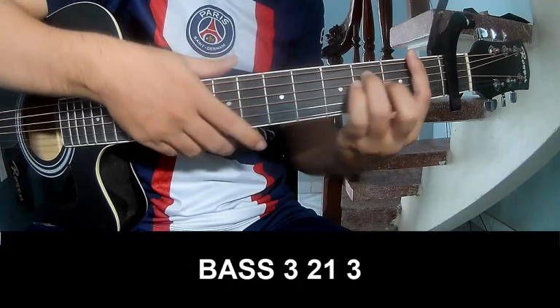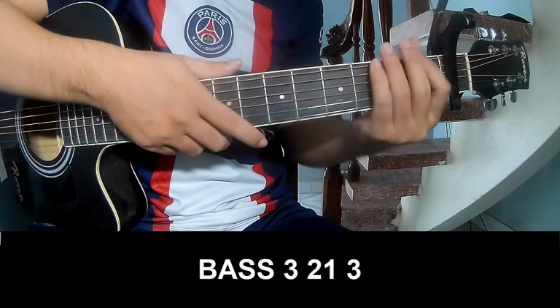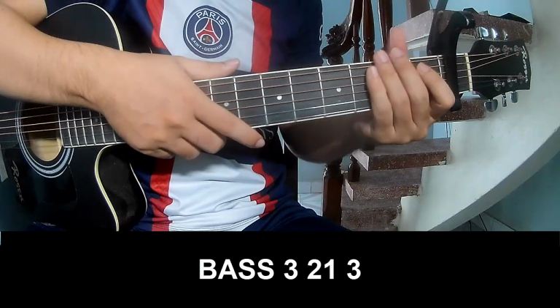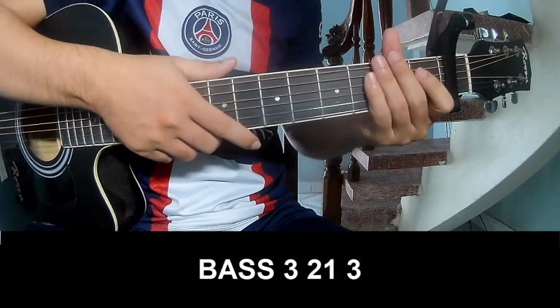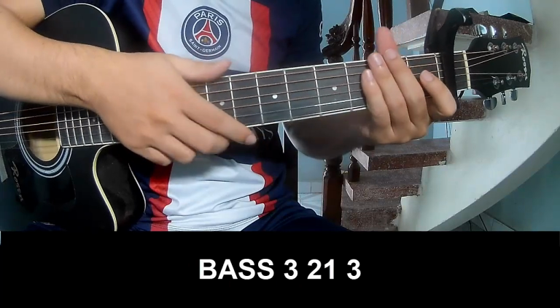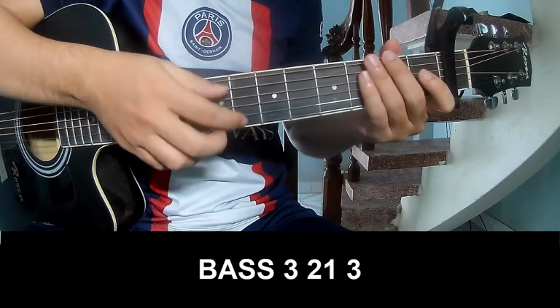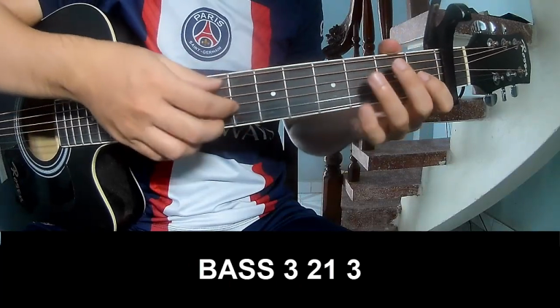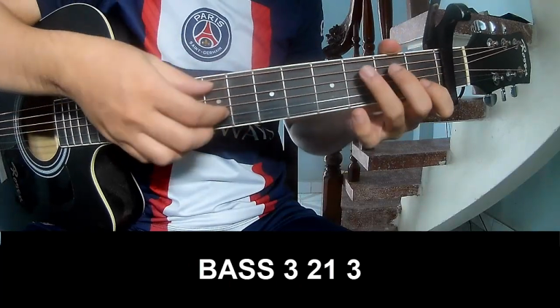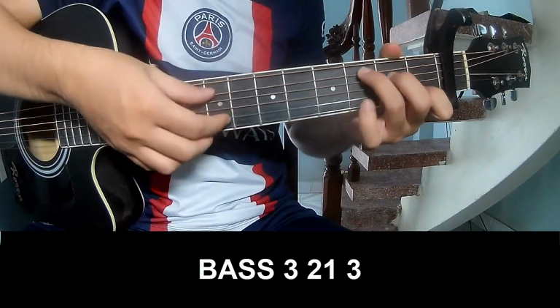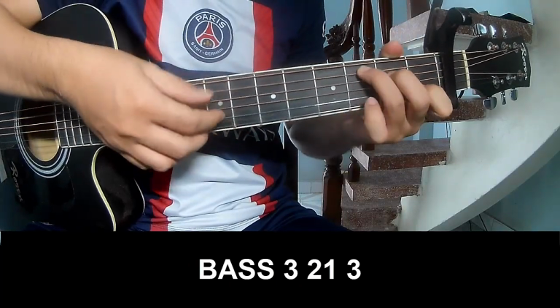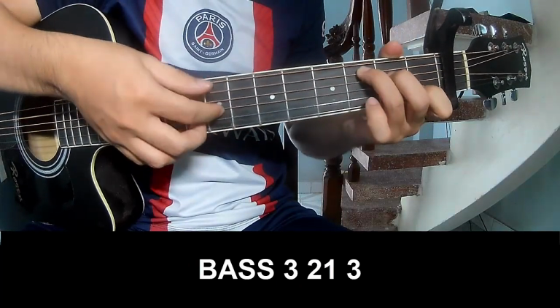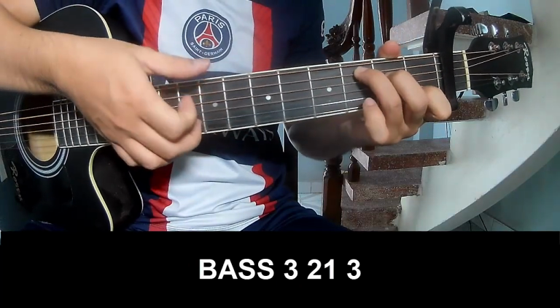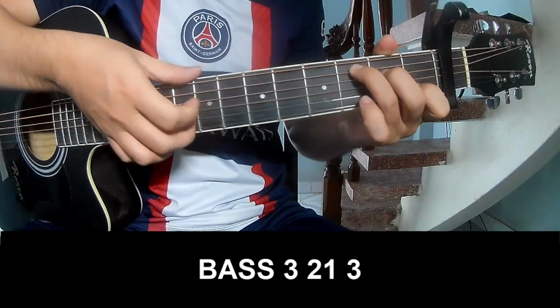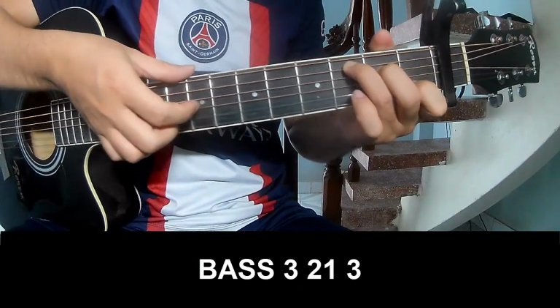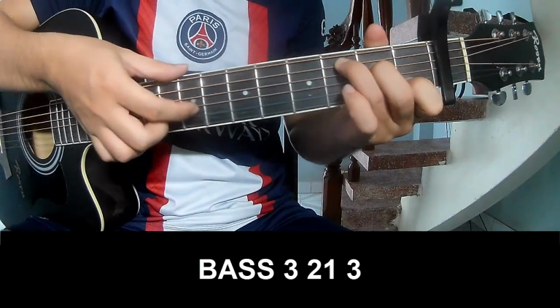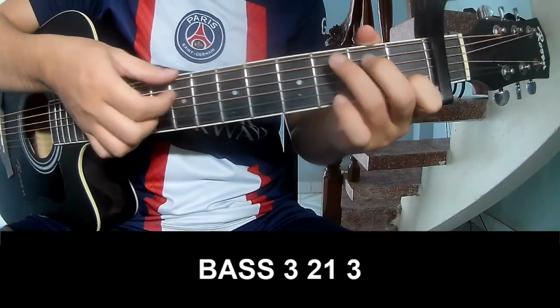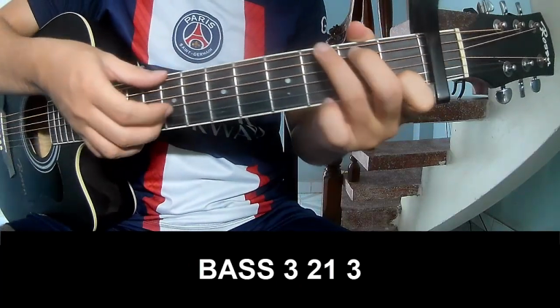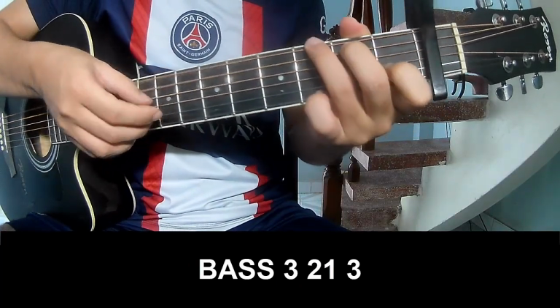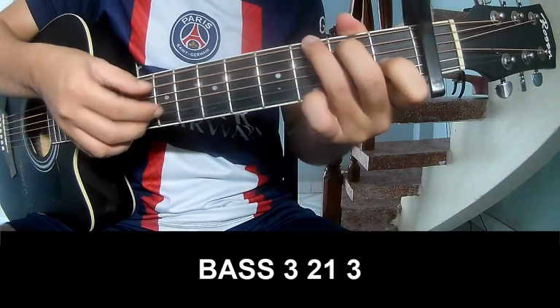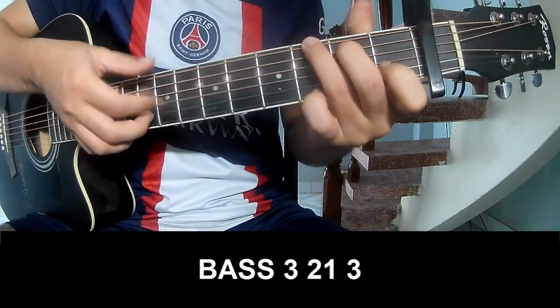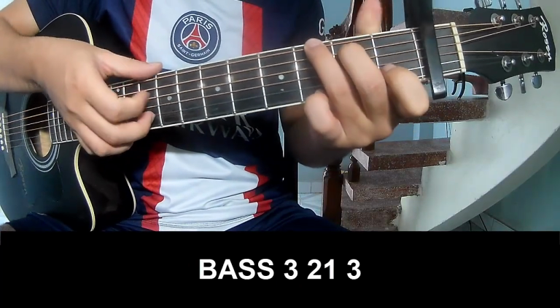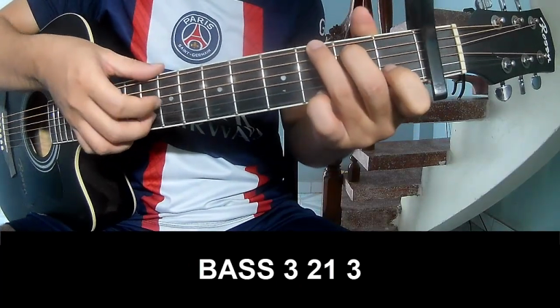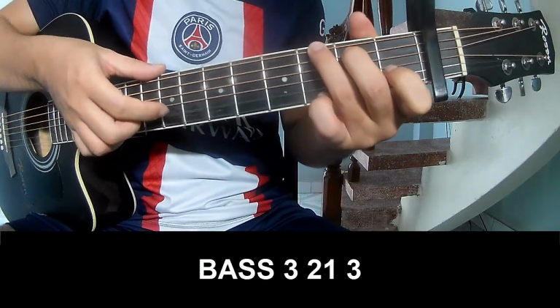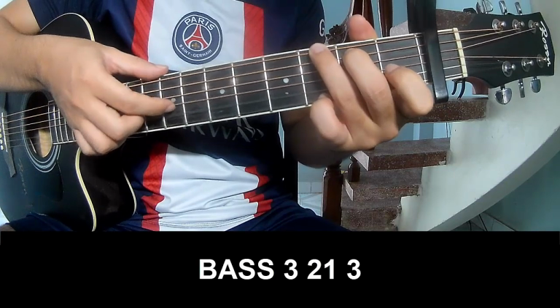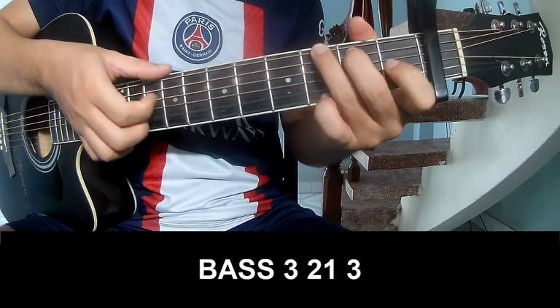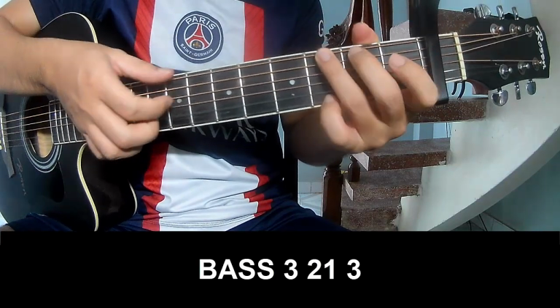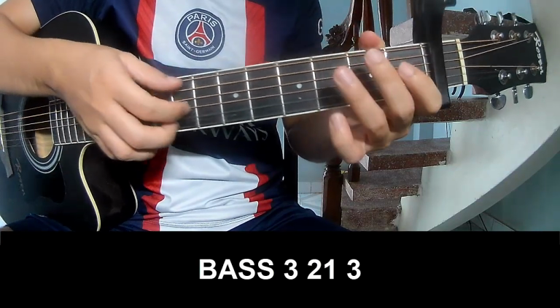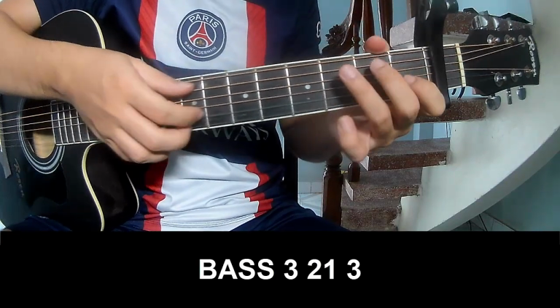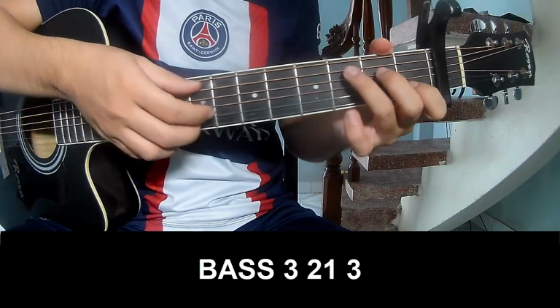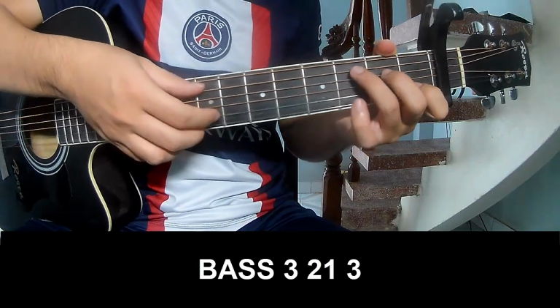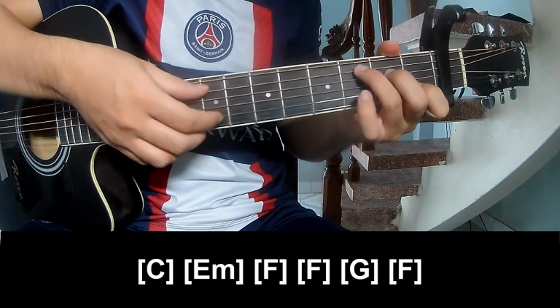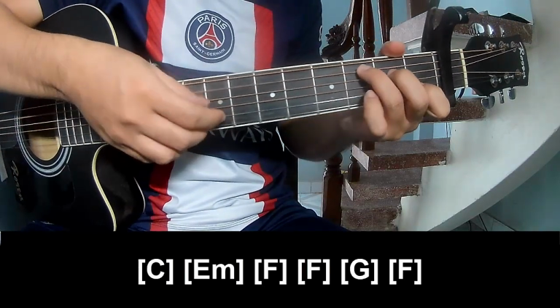To the pre-chorus: play 3, 2, 1, 3, play 3, 2, 1, 3, and to play long. The chords of this song are C, Em, F.